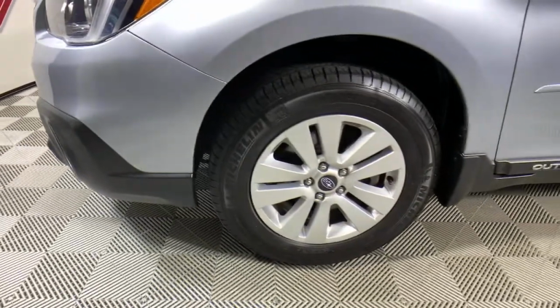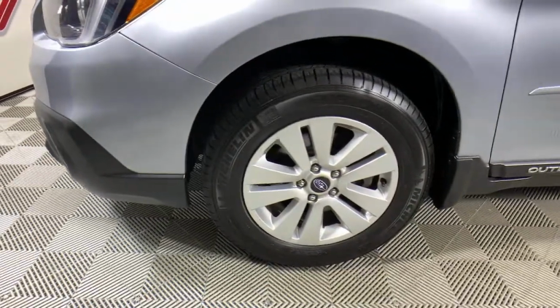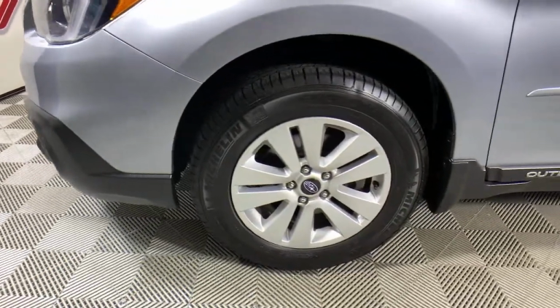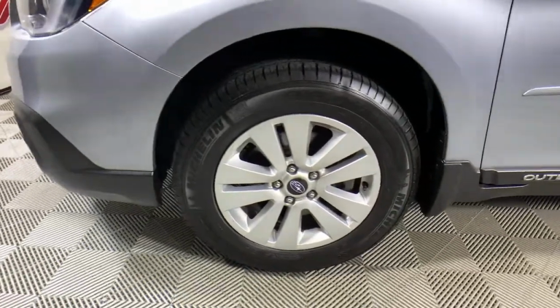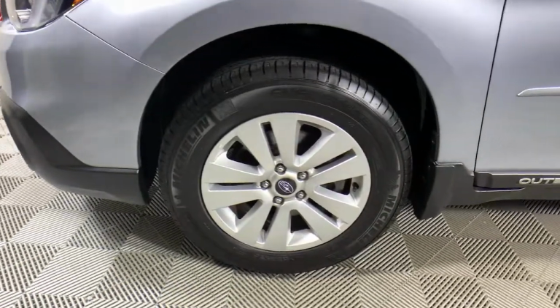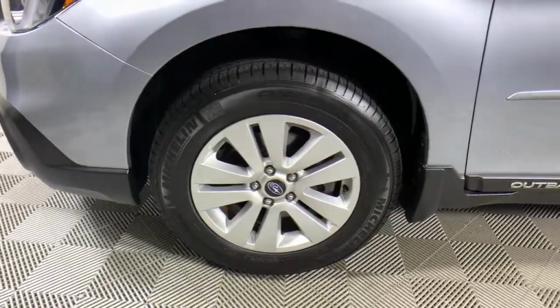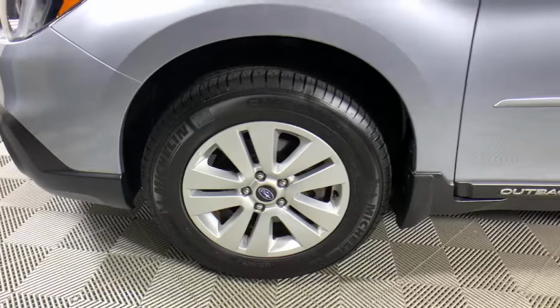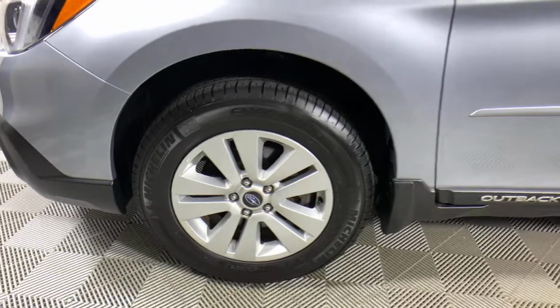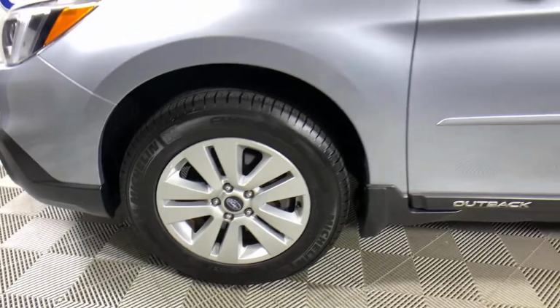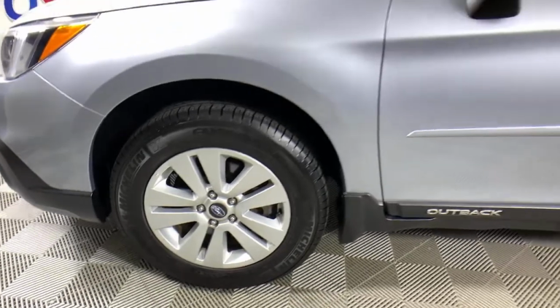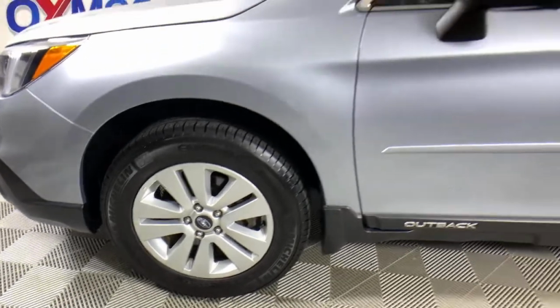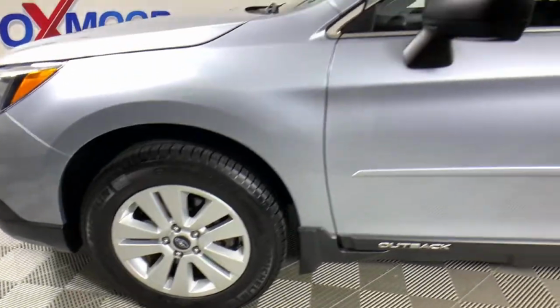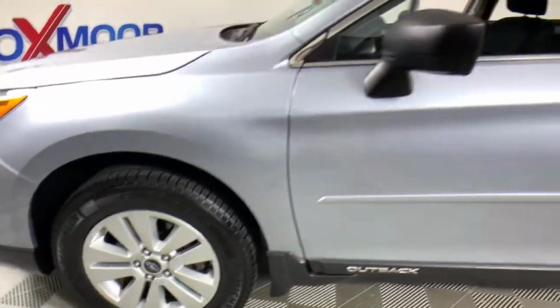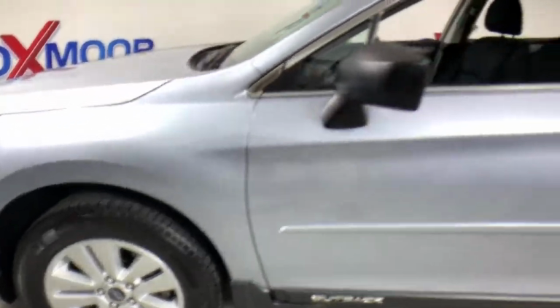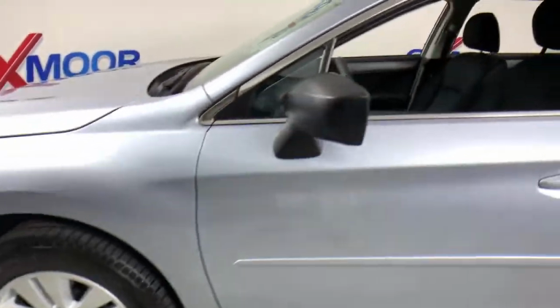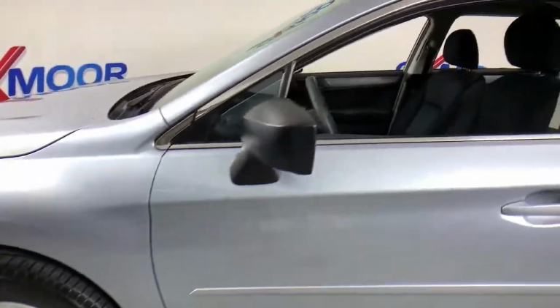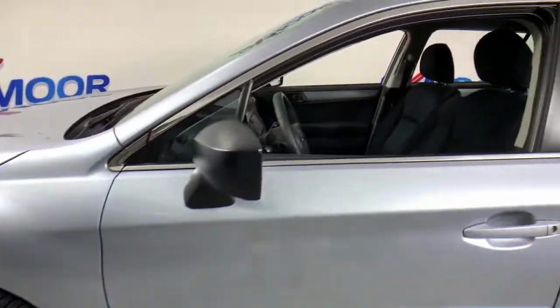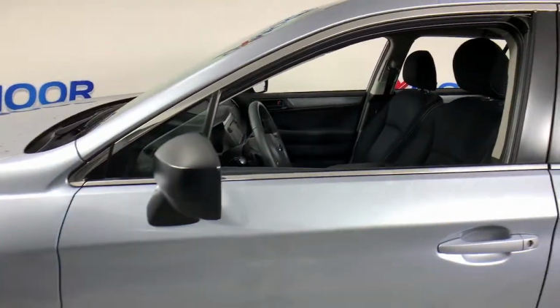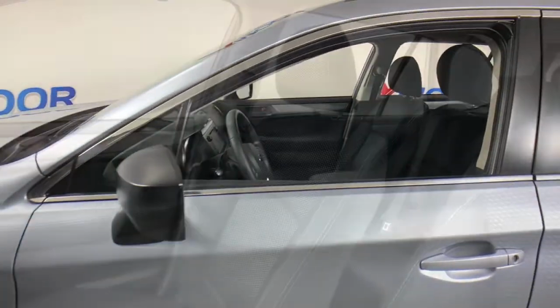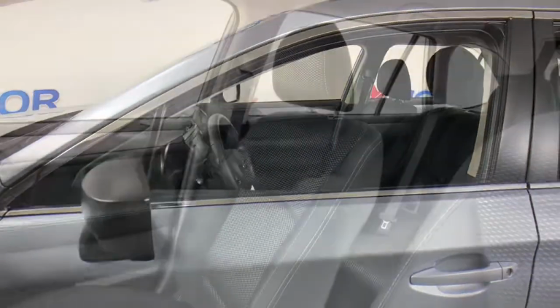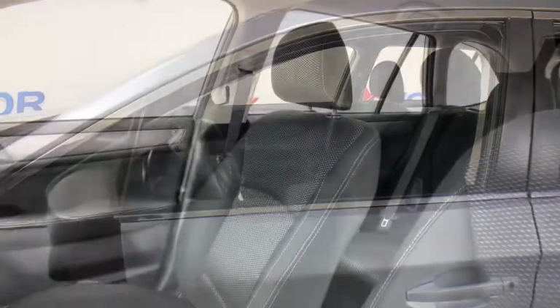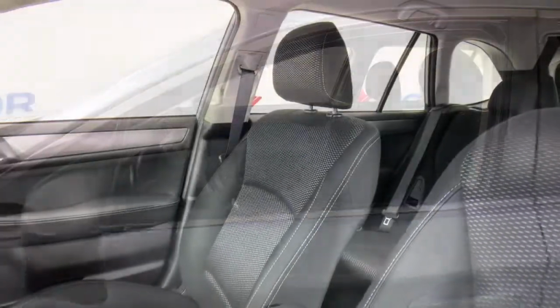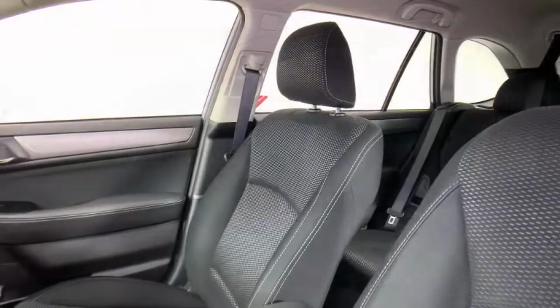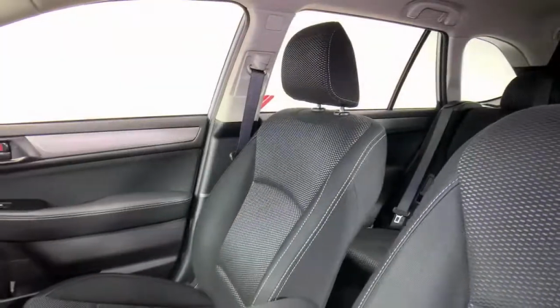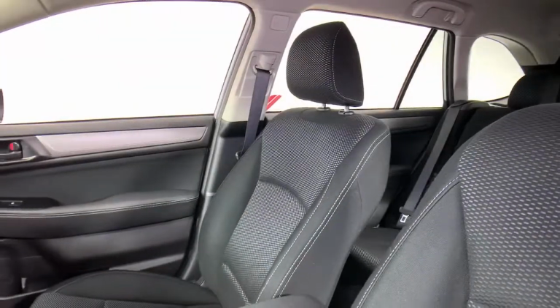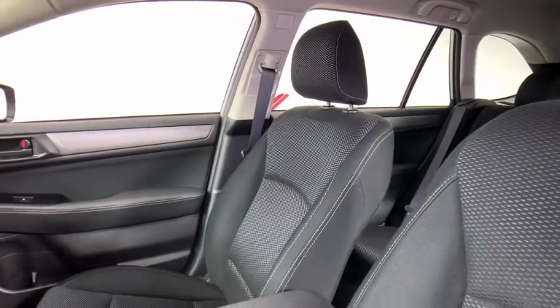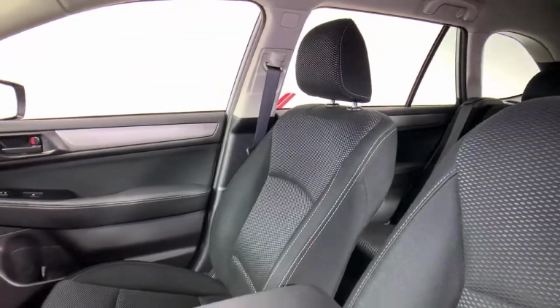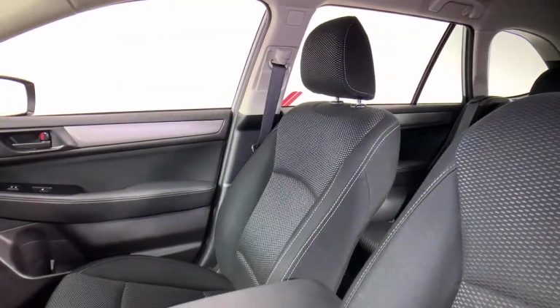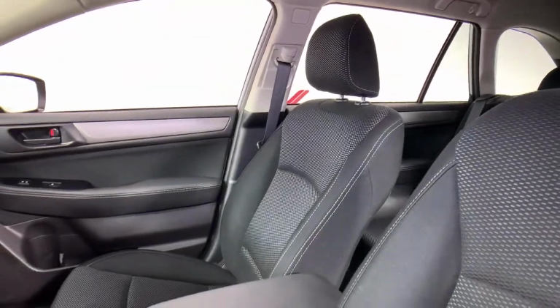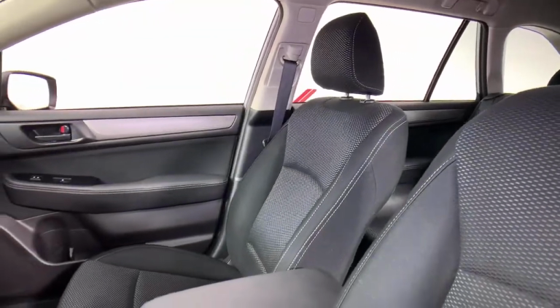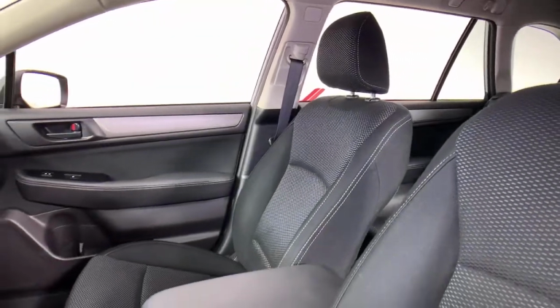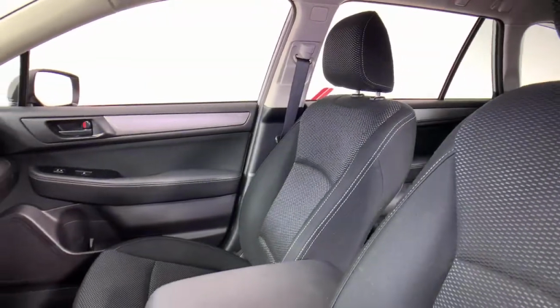Rugged, safe, and built to last, this capable compact SUV is your reliable partner on every adventure.